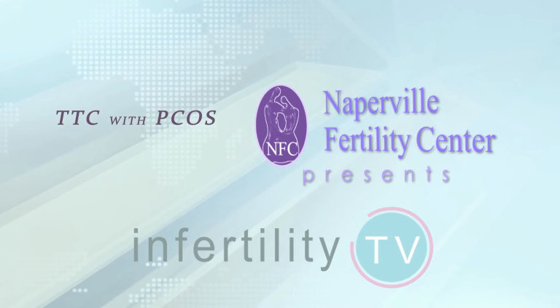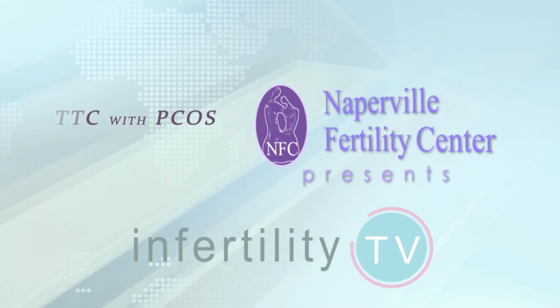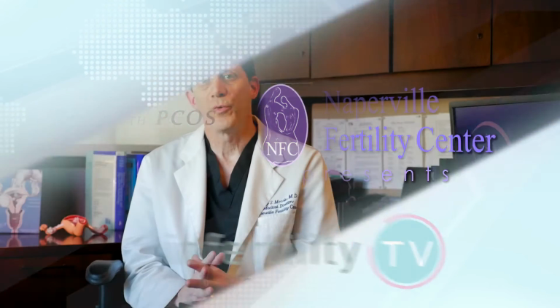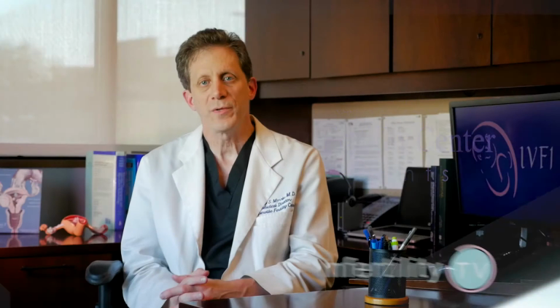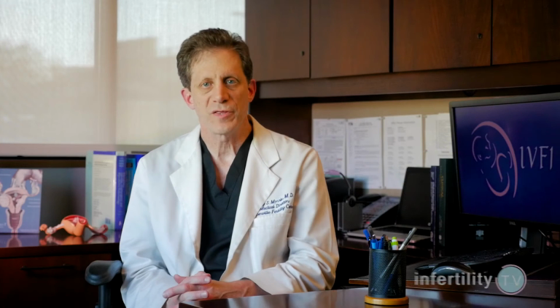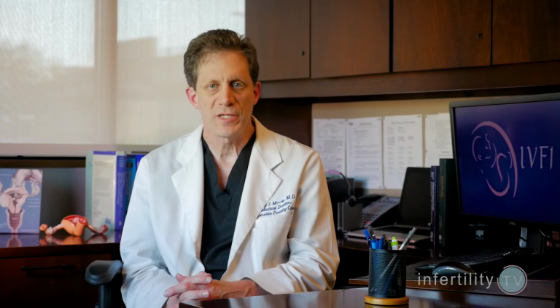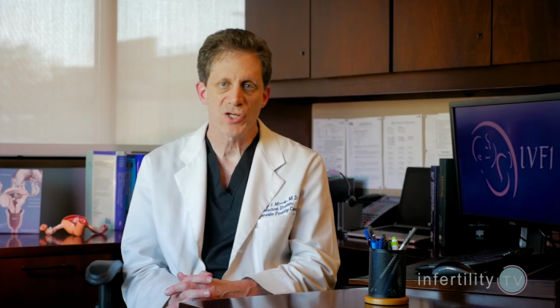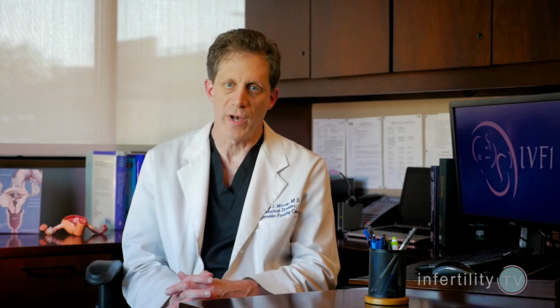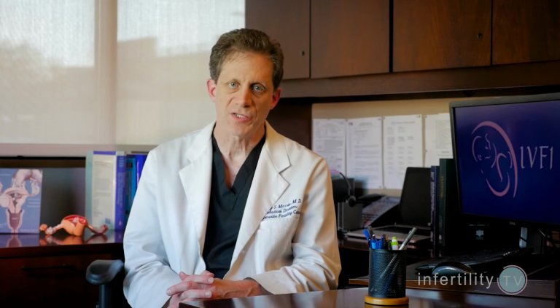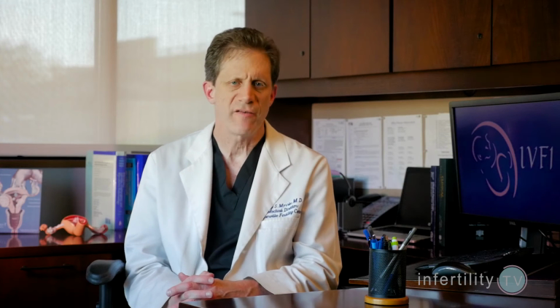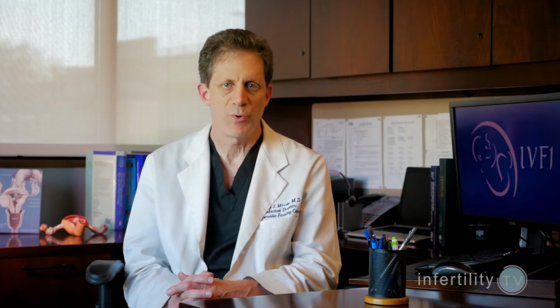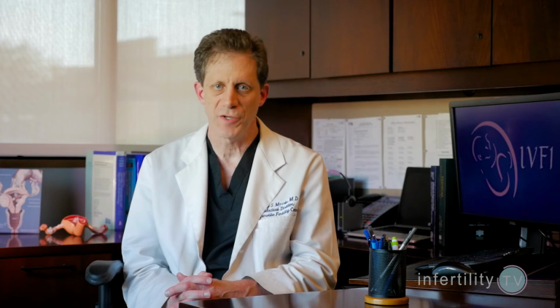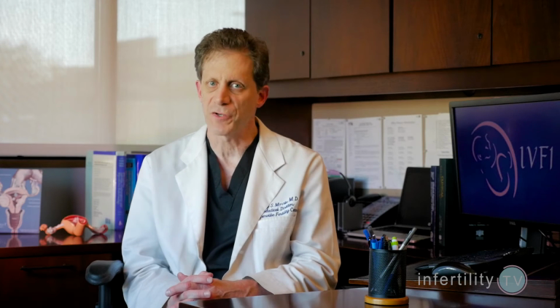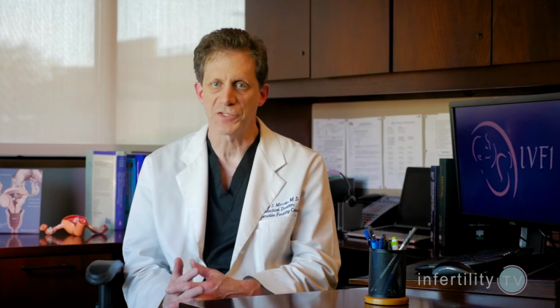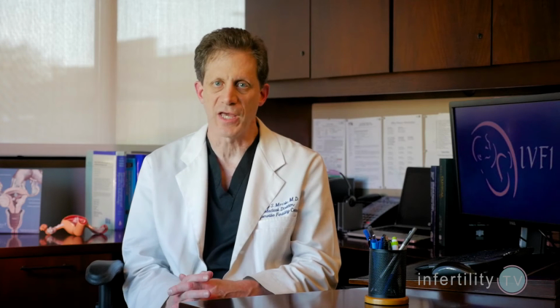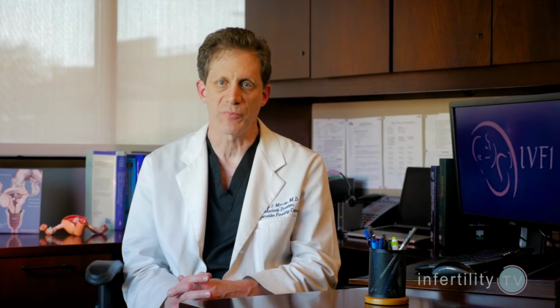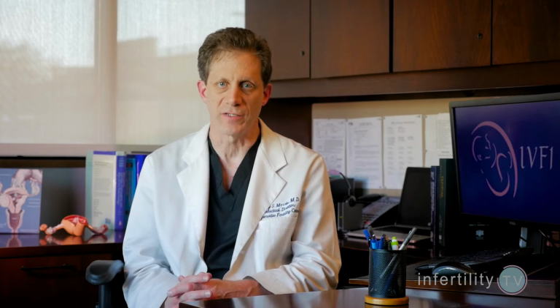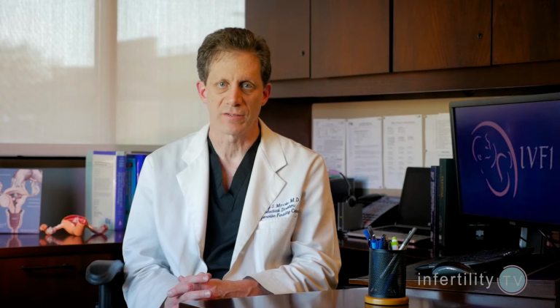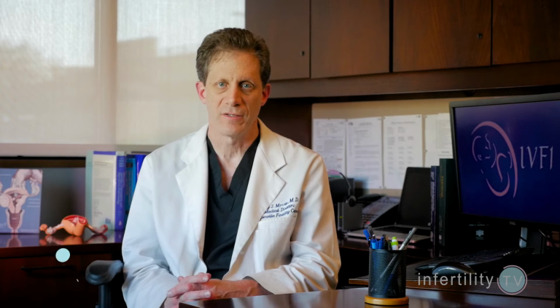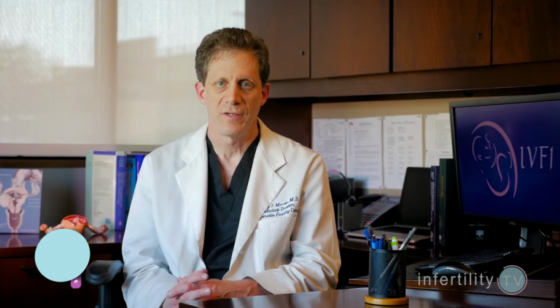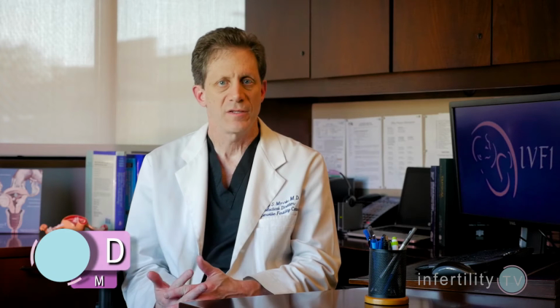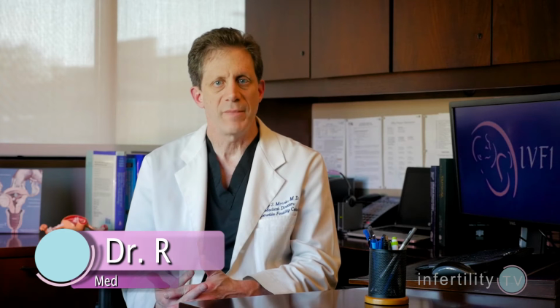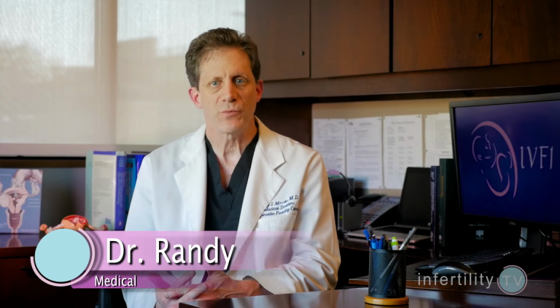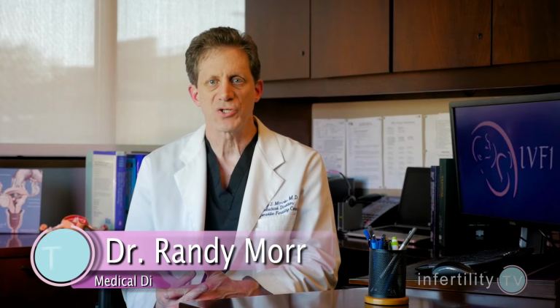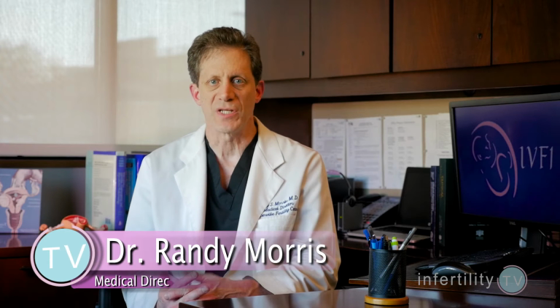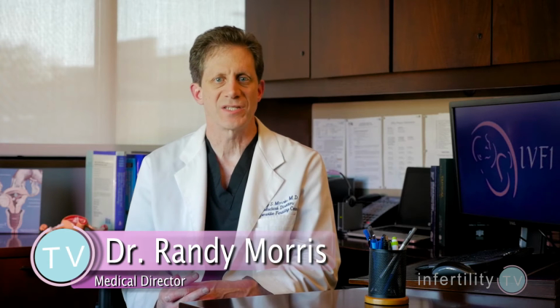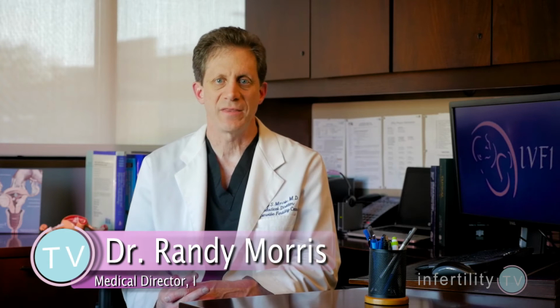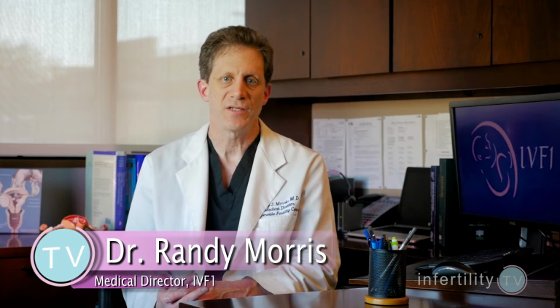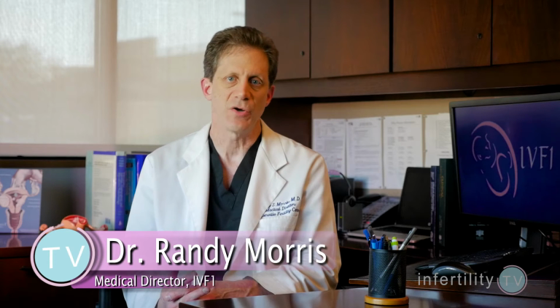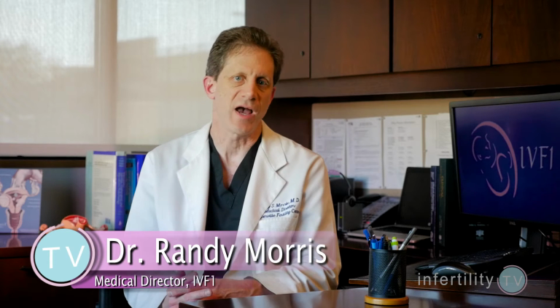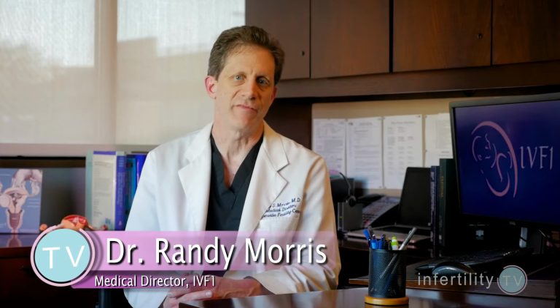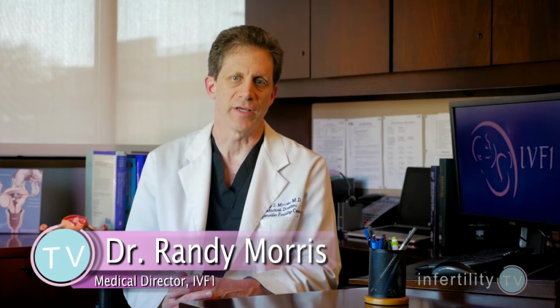Women with PCOS have more difficulty getting pregnant. The main reason is that they don't ovulate.